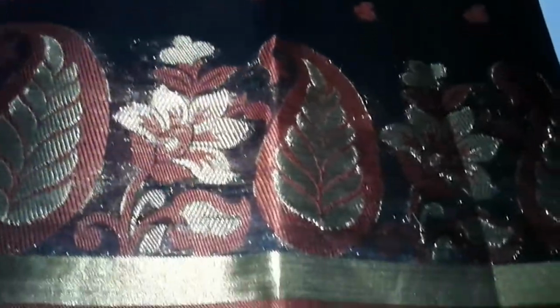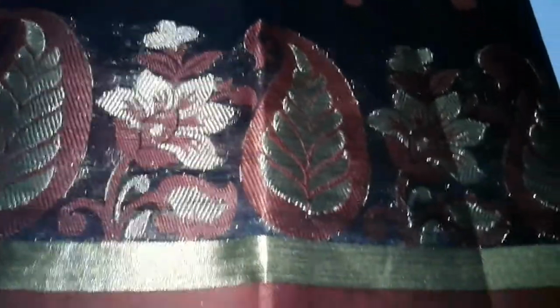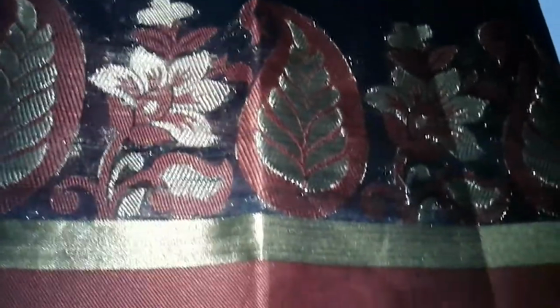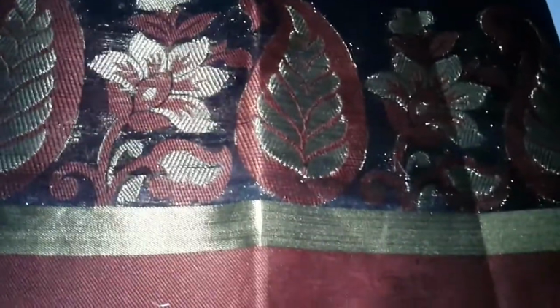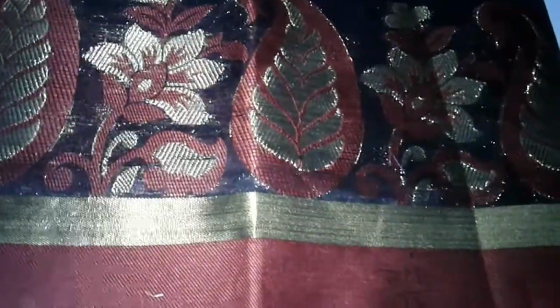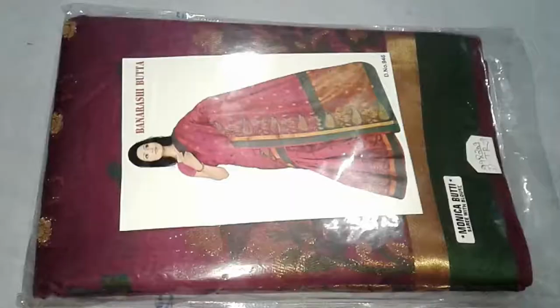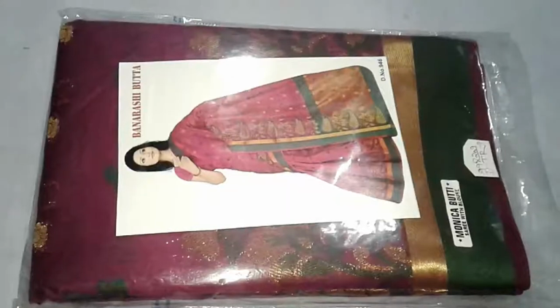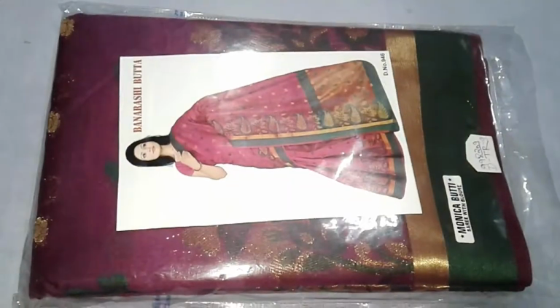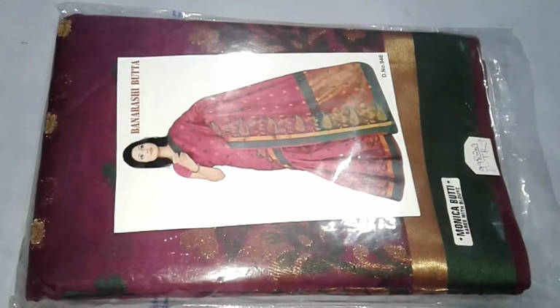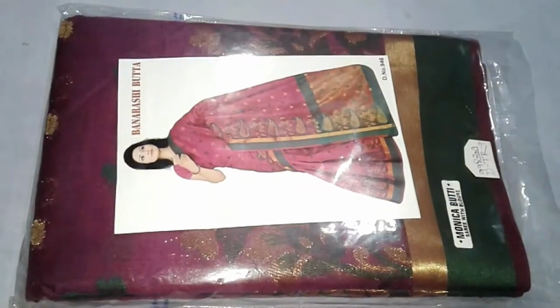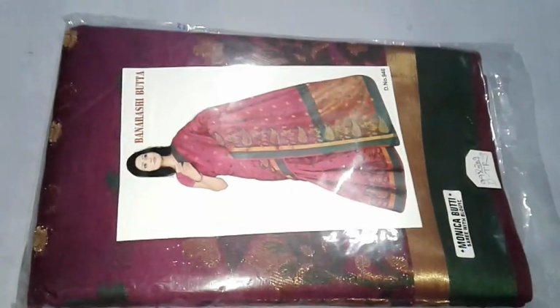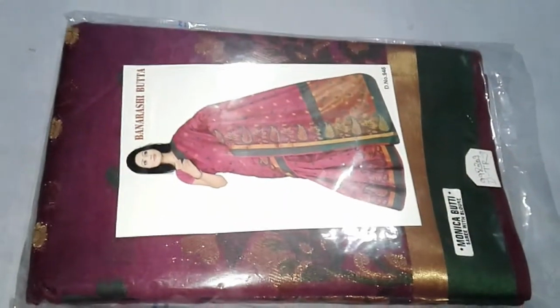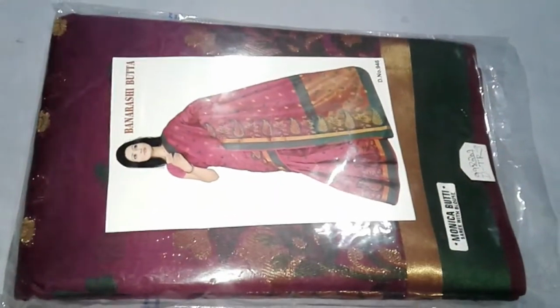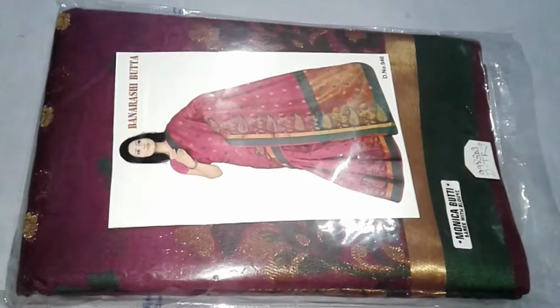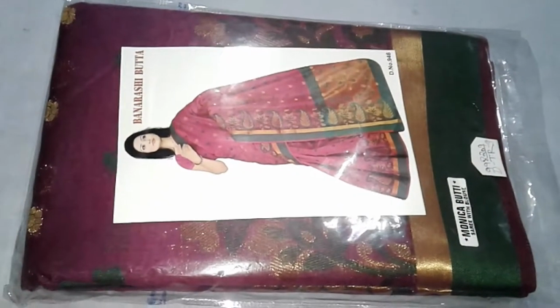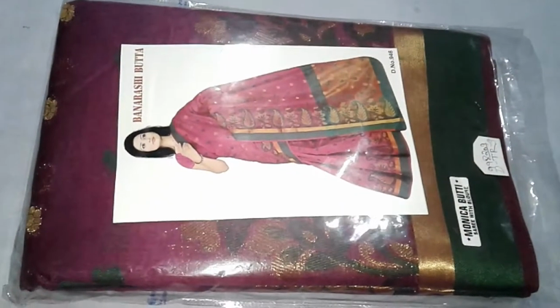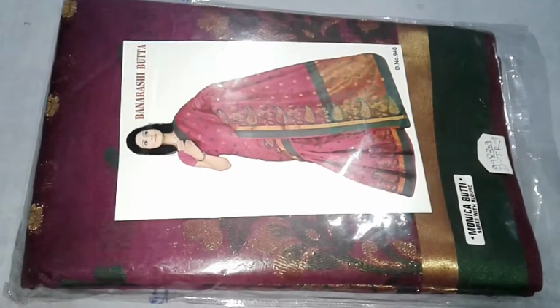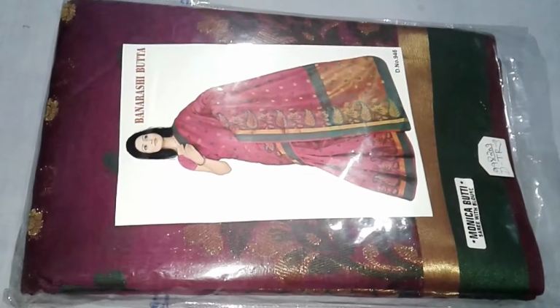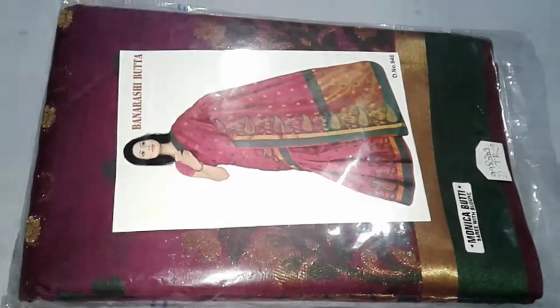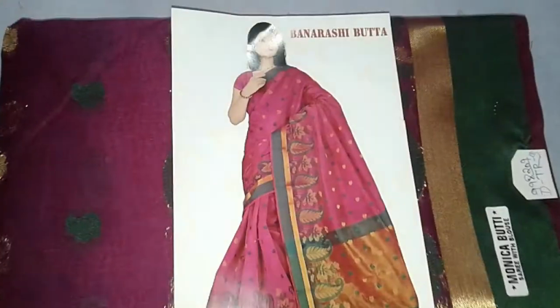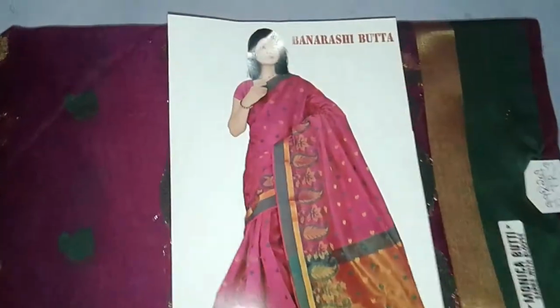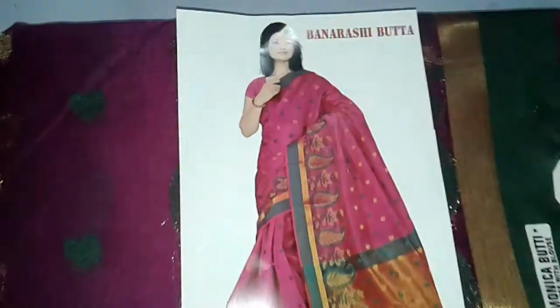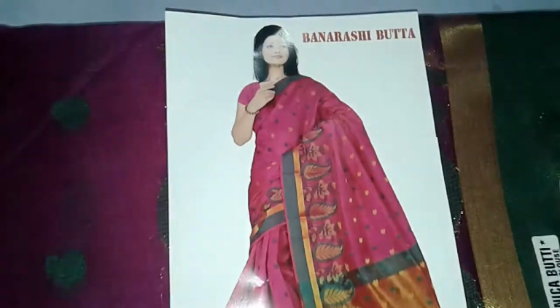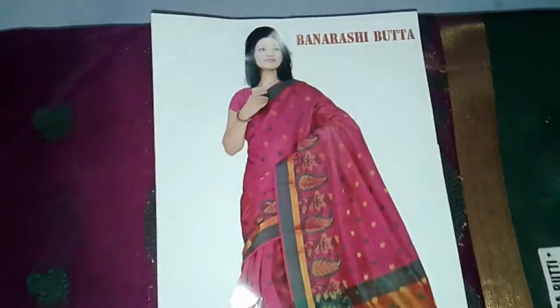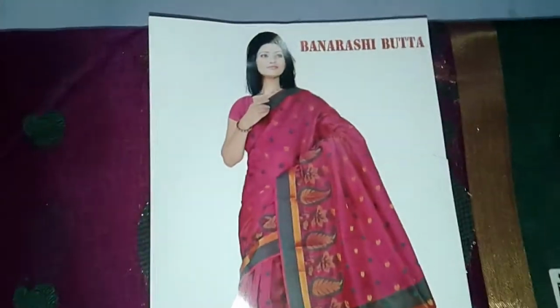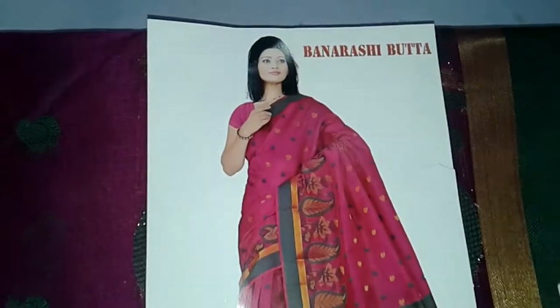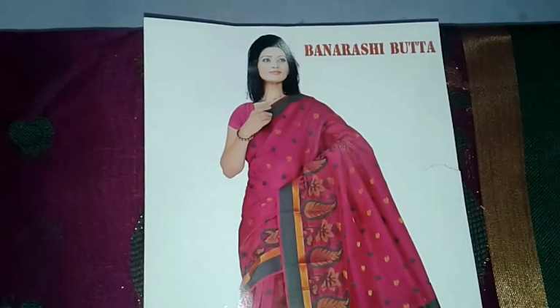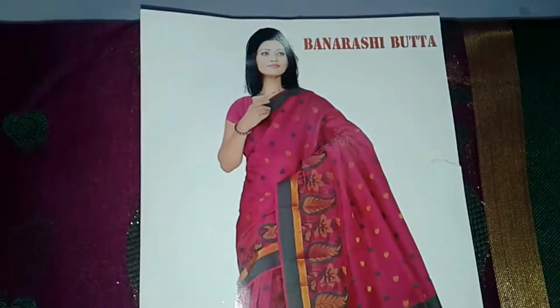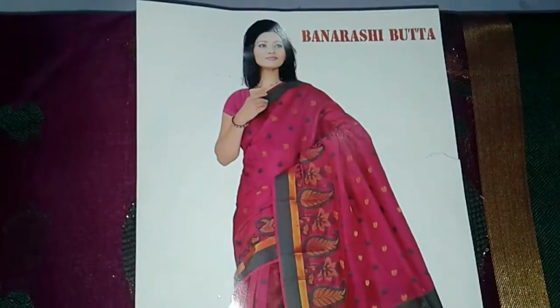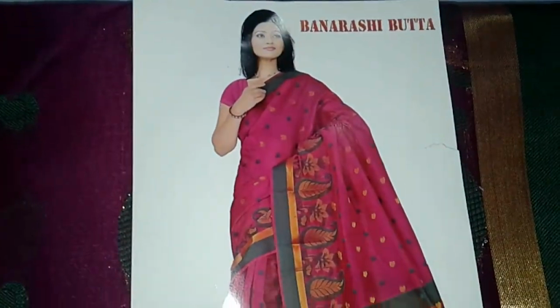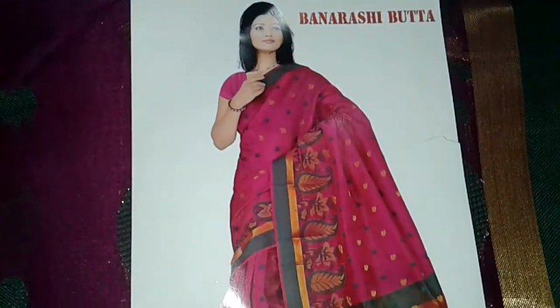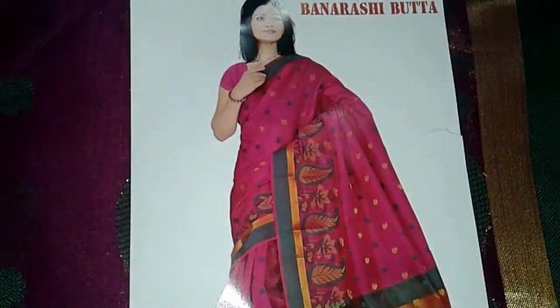Let's look at our second type of blouse from the catalog. After we stitch it, we will have the final look.